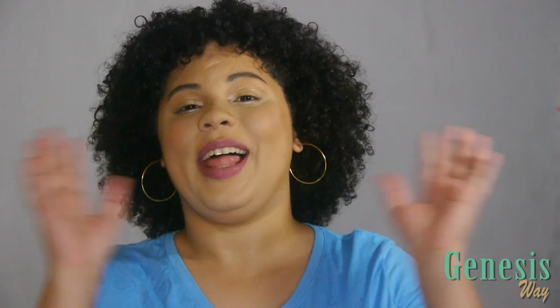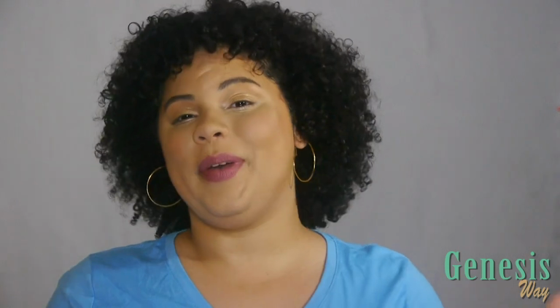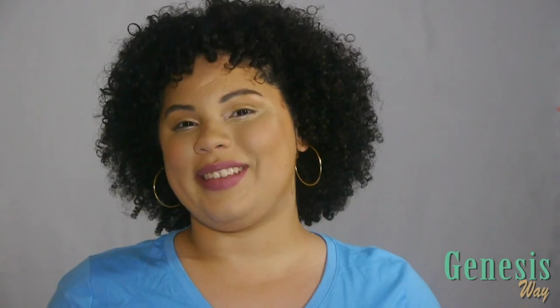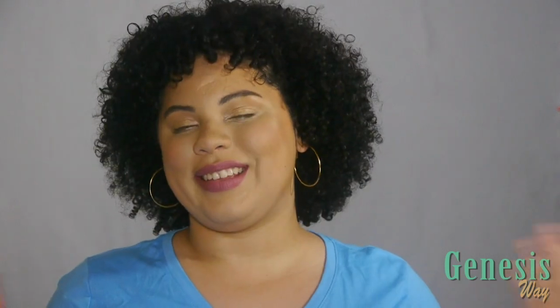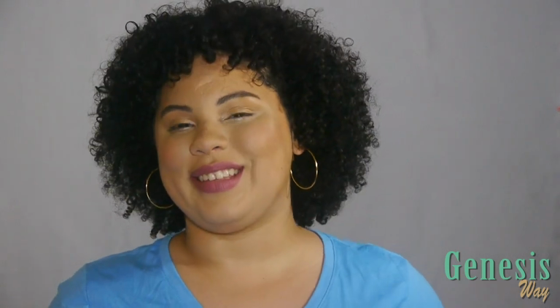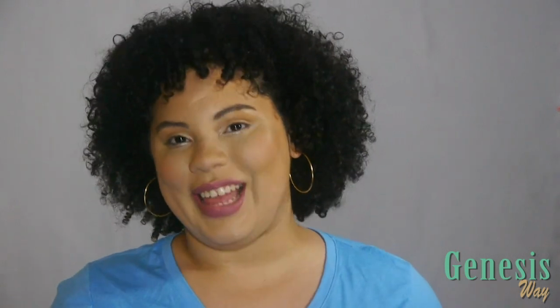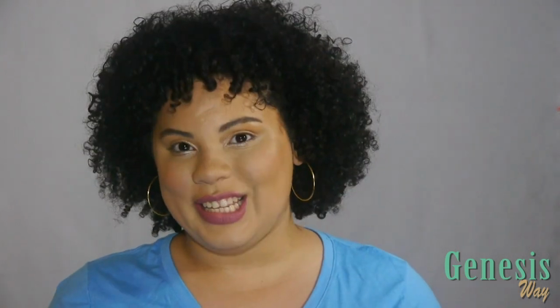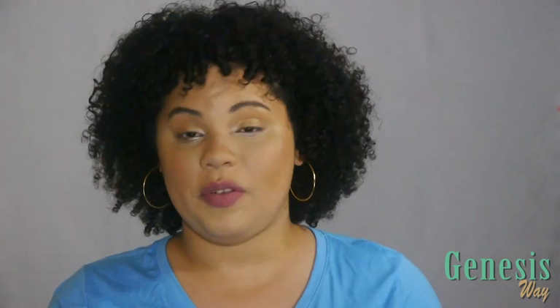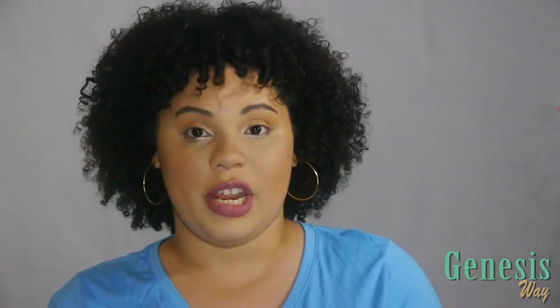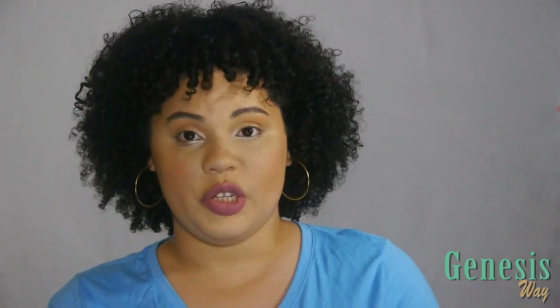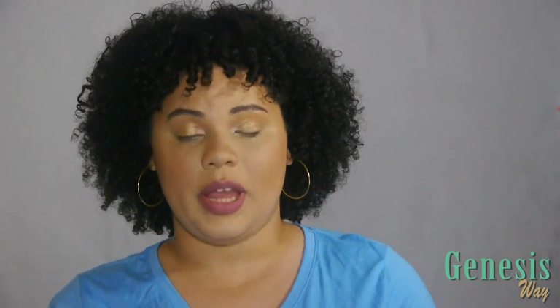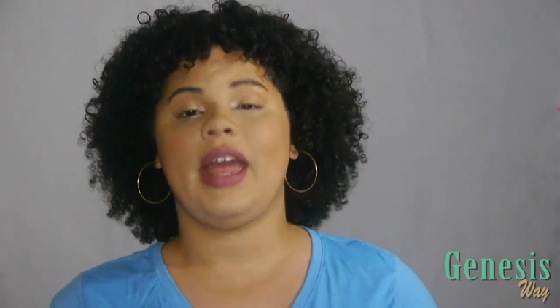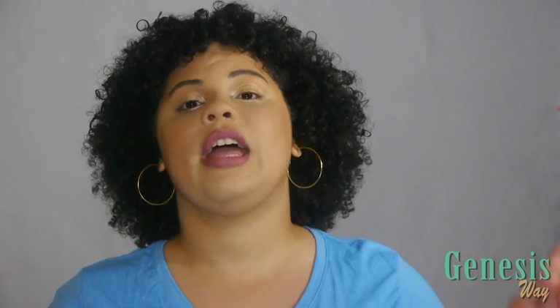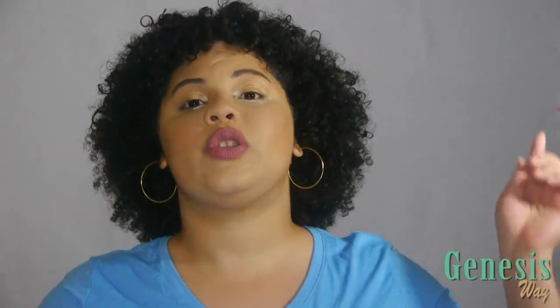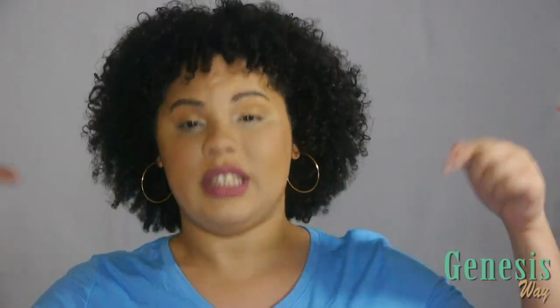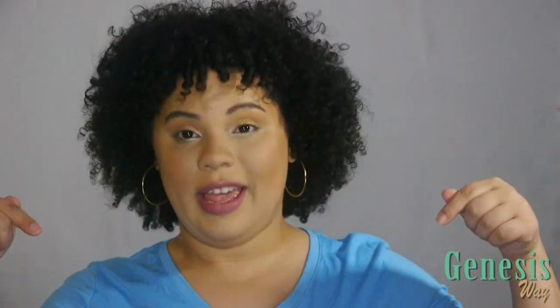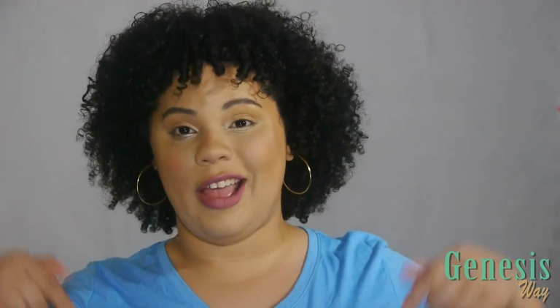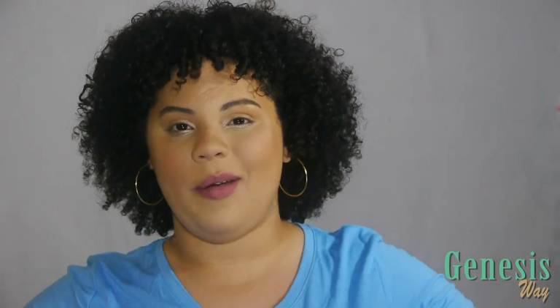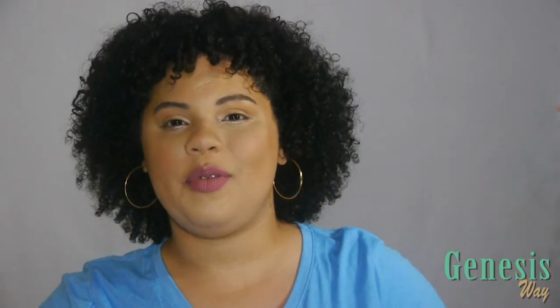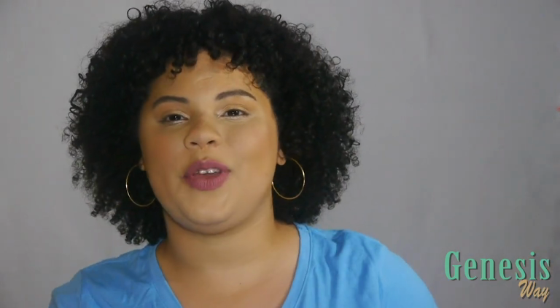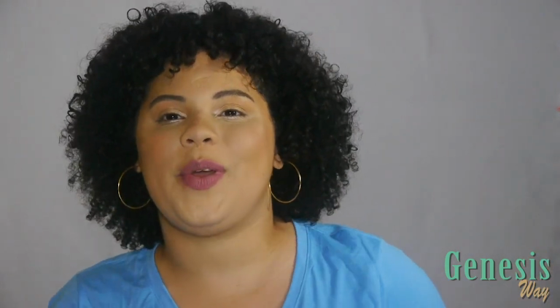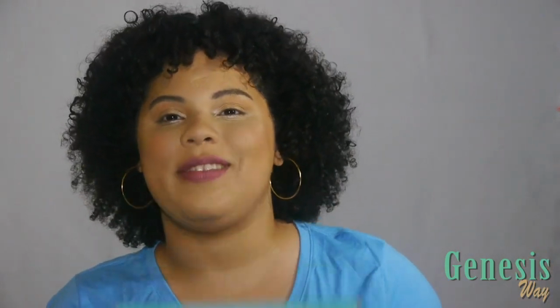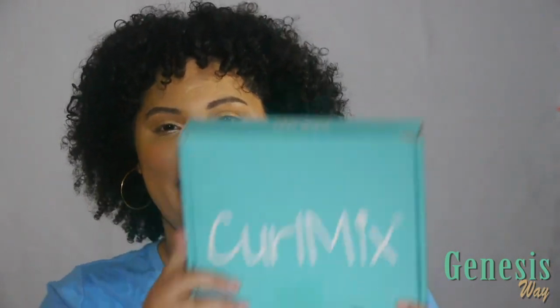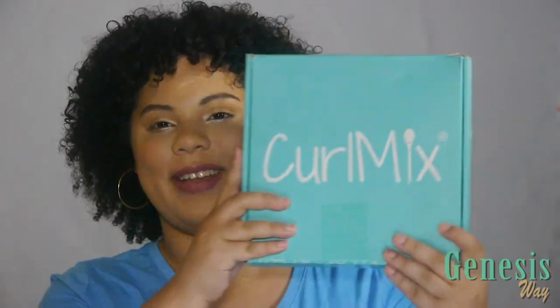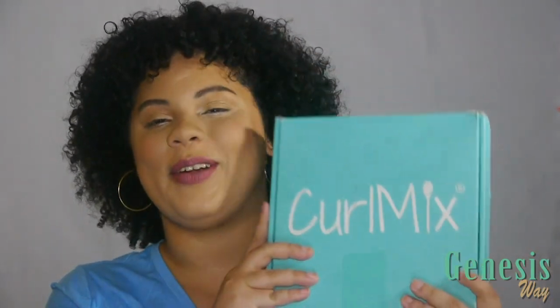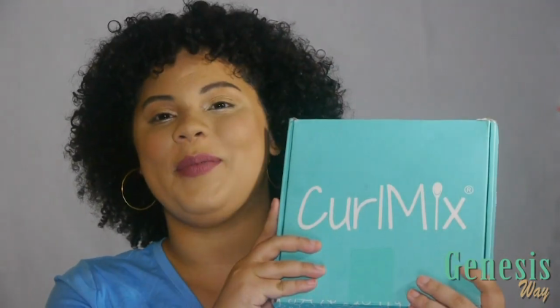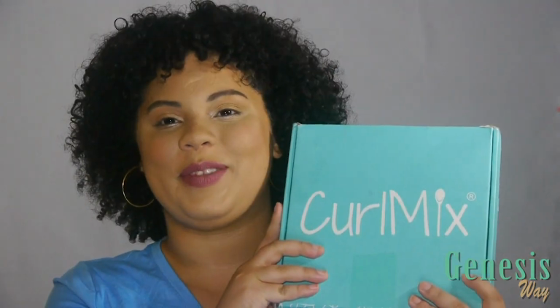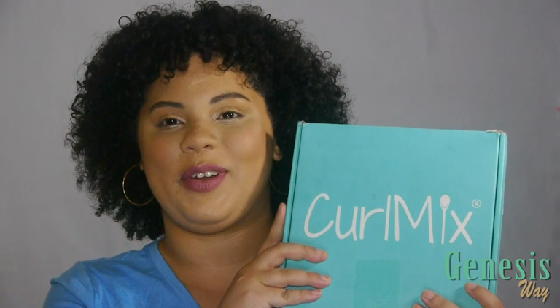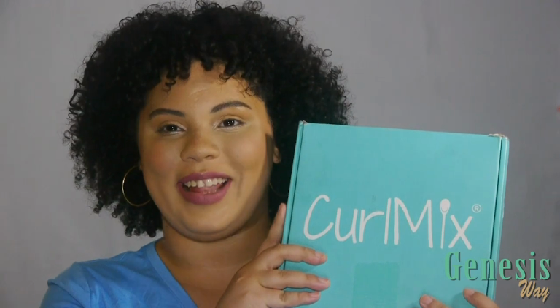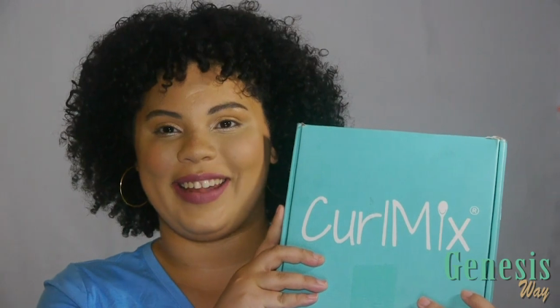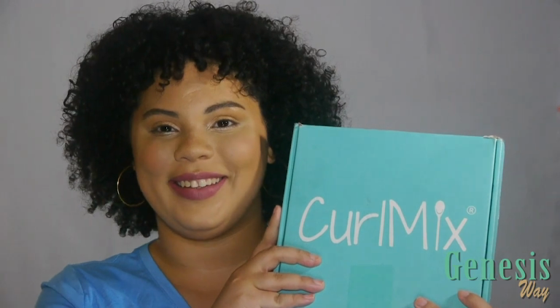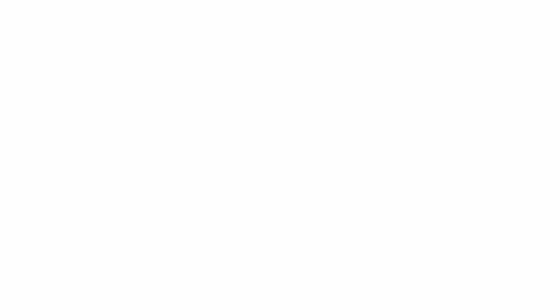Hello belleza, this is Hennessy's from Hennessy's Way and today I'll be reviewing the CurlMix product line.